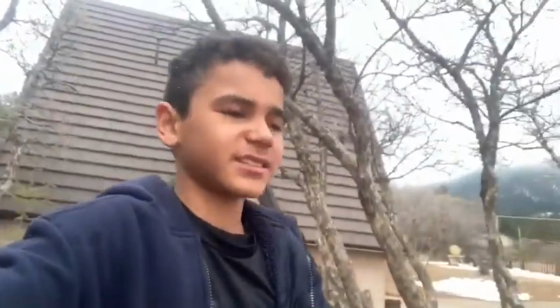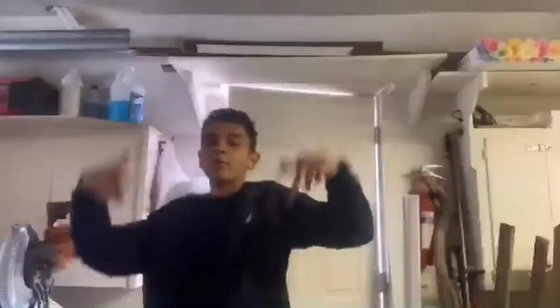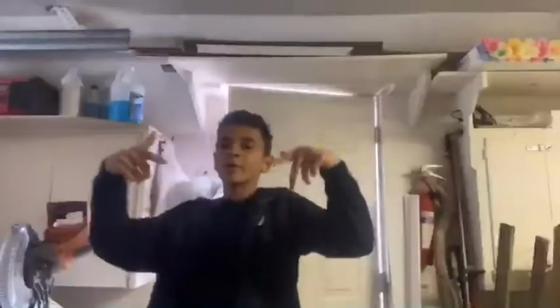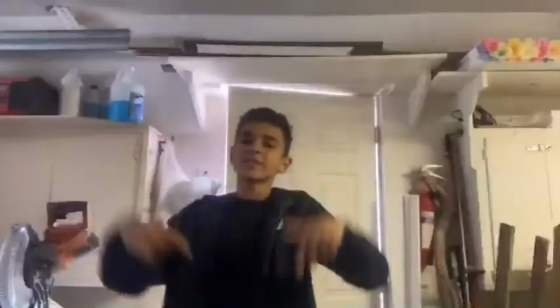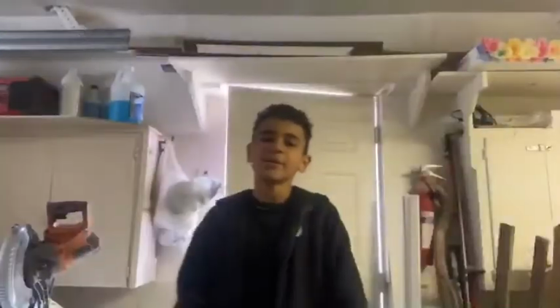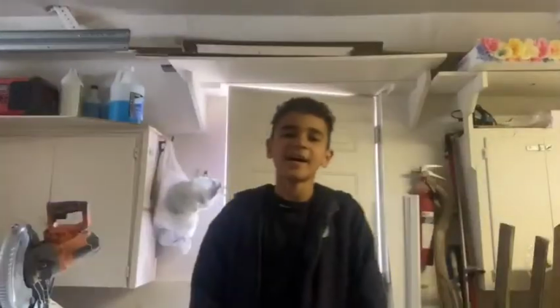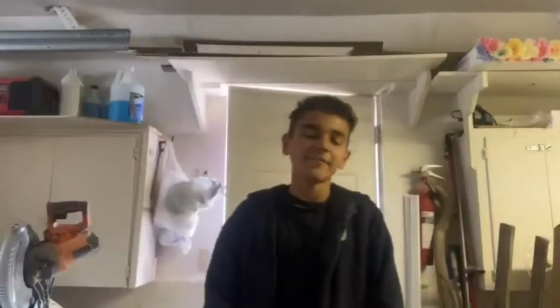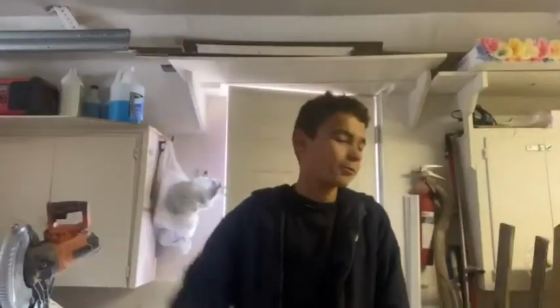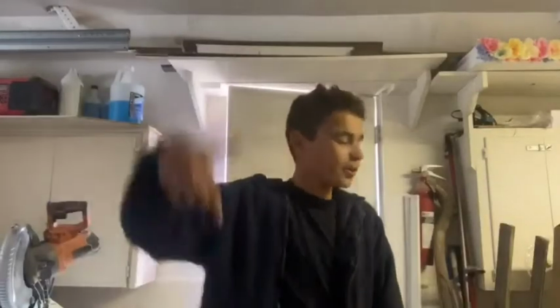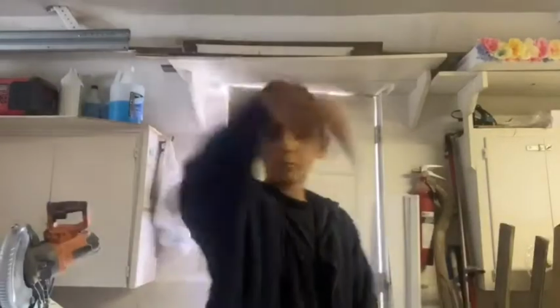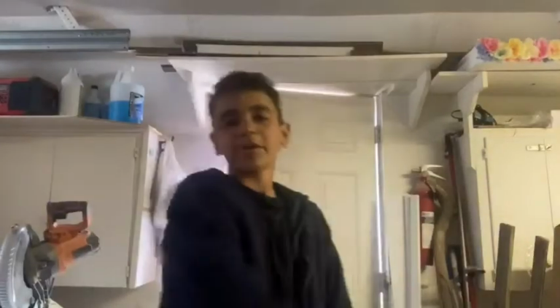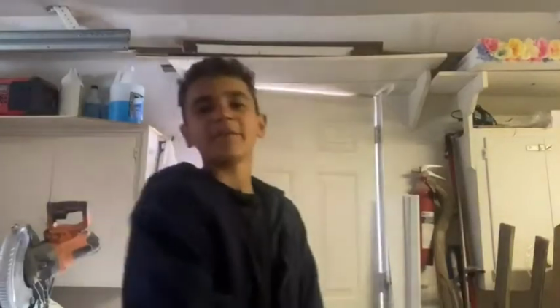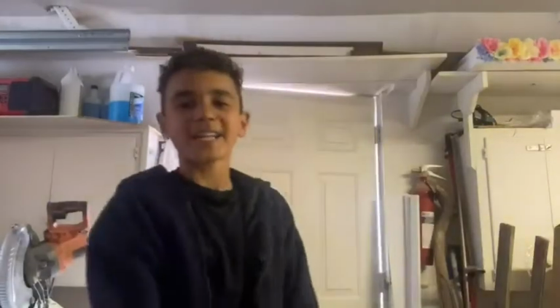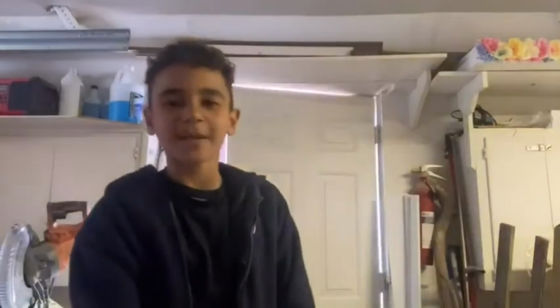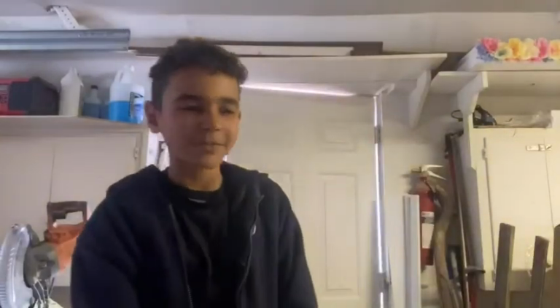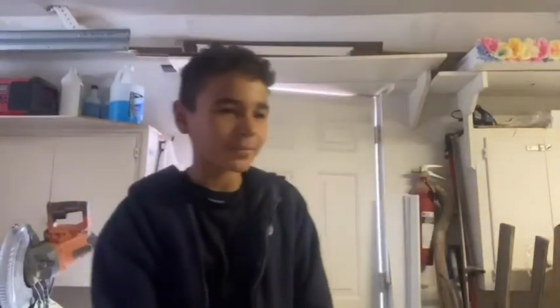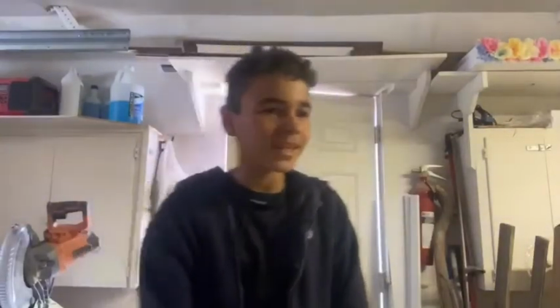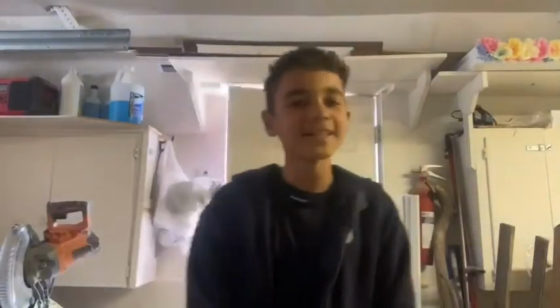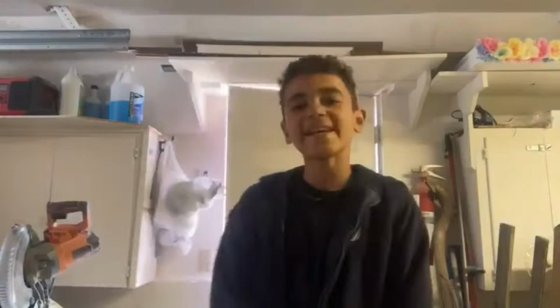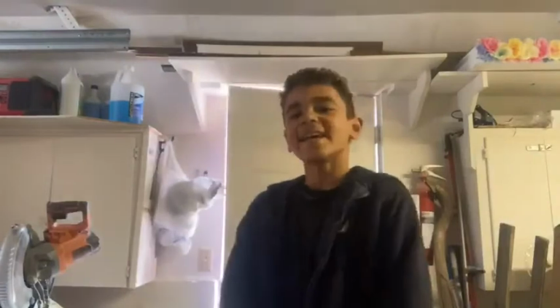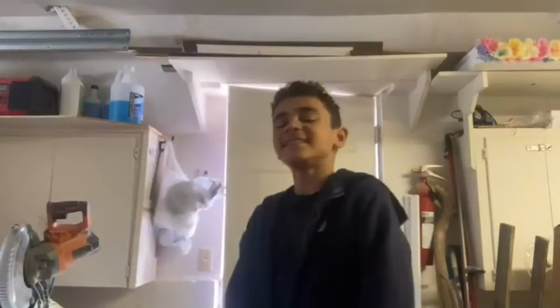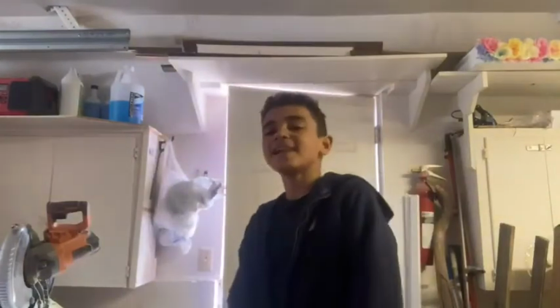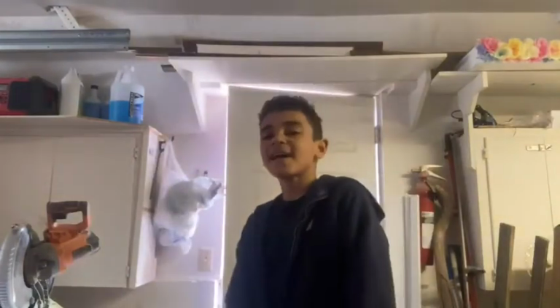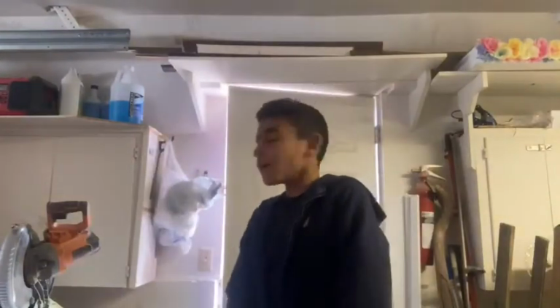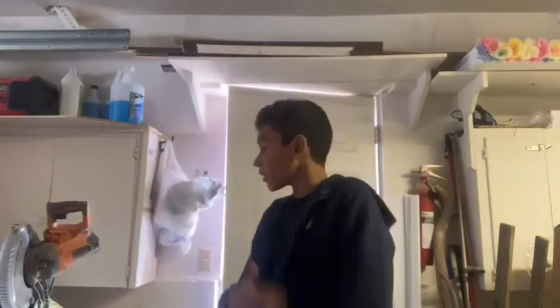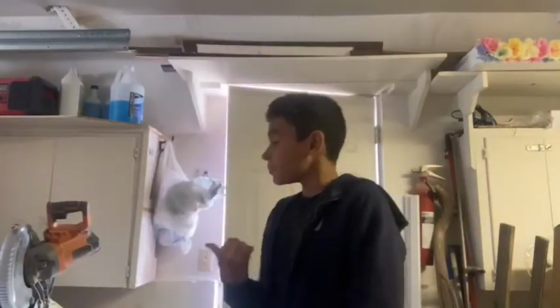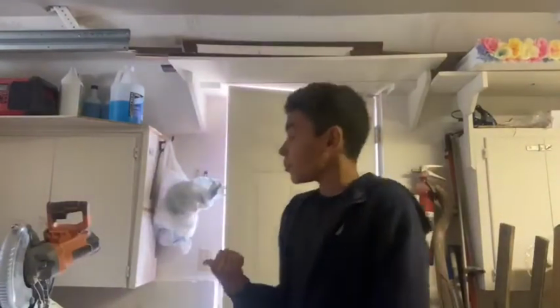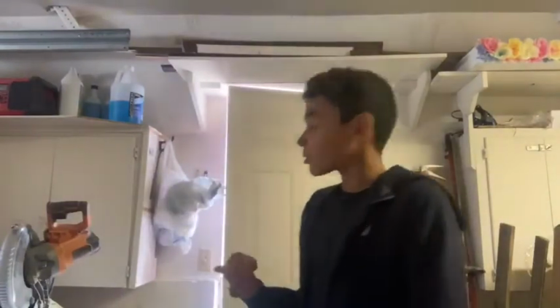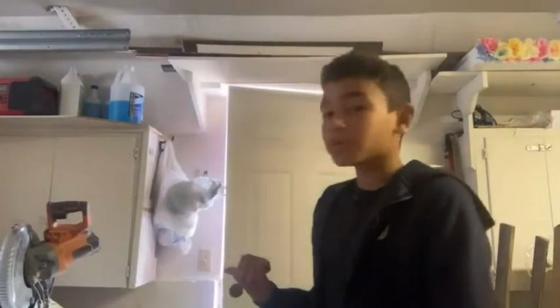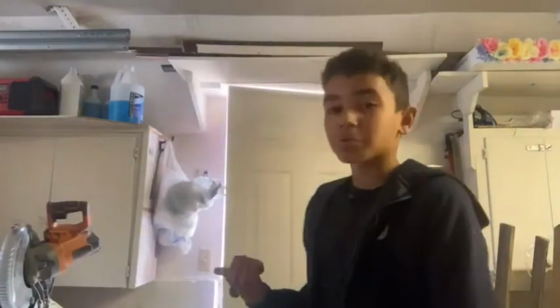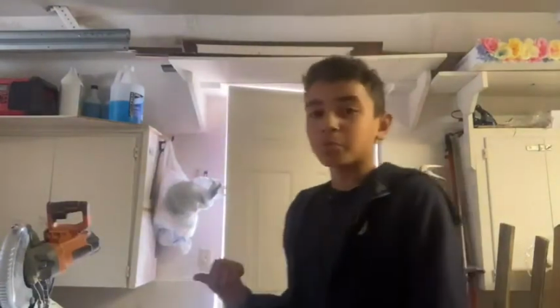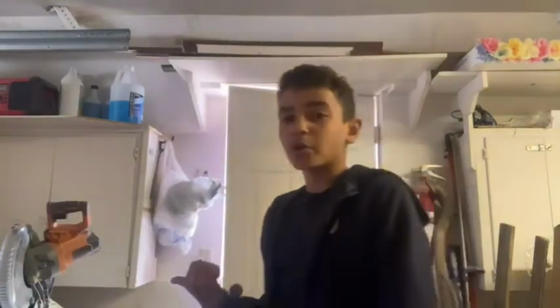What's going on everyone? Welcome back to Upstream Kids, and today we're going to be working with wood.